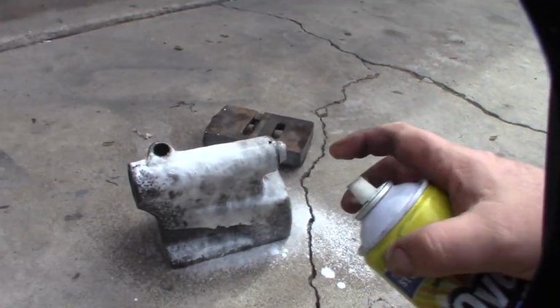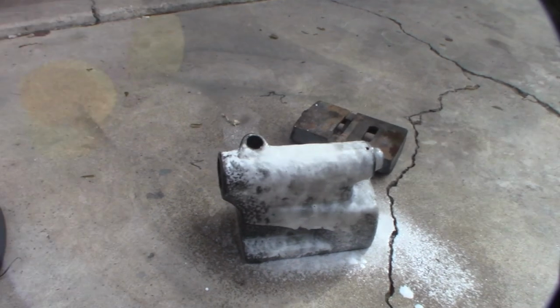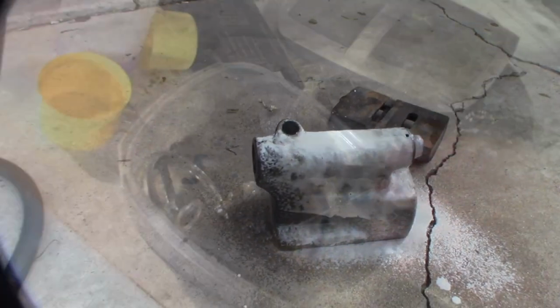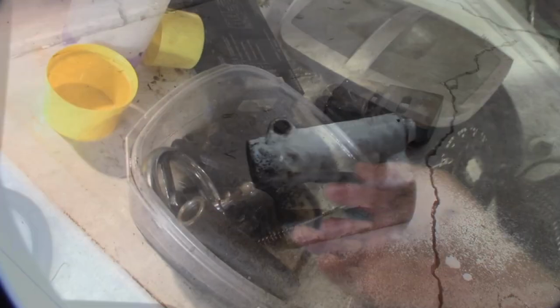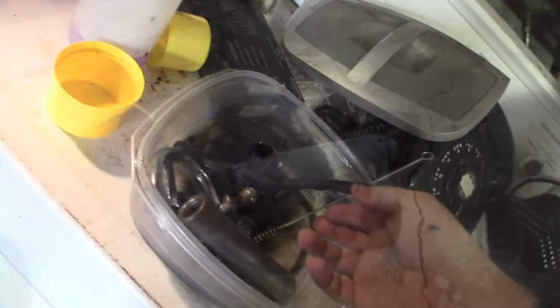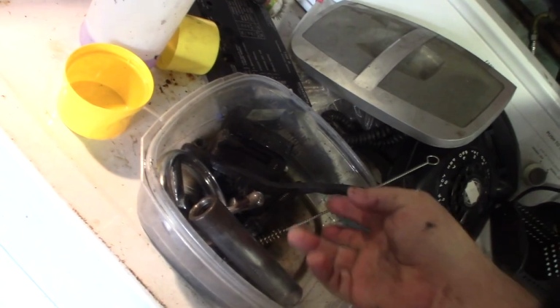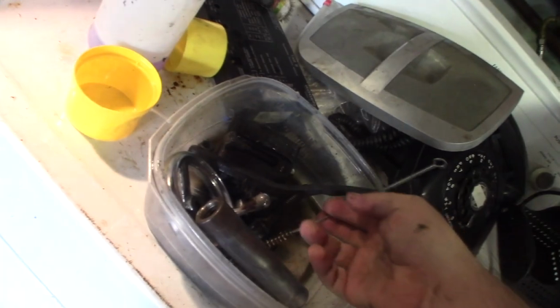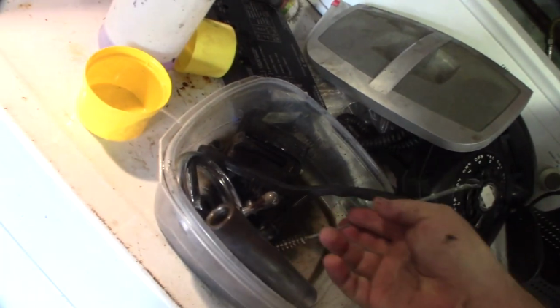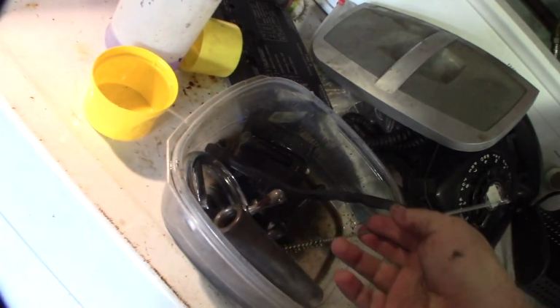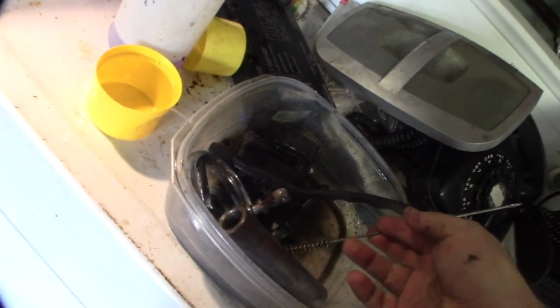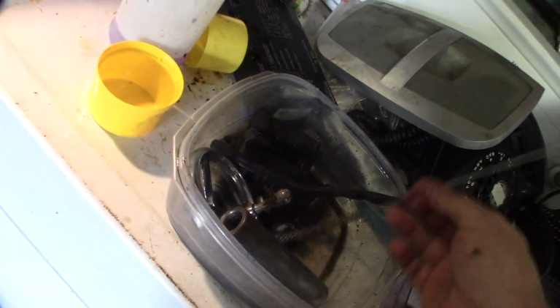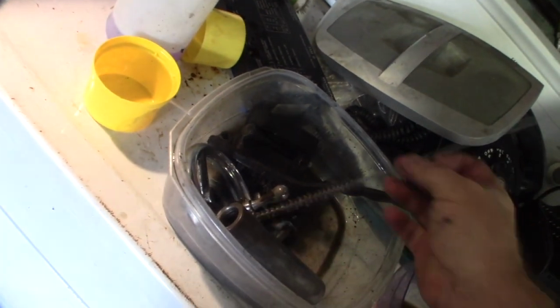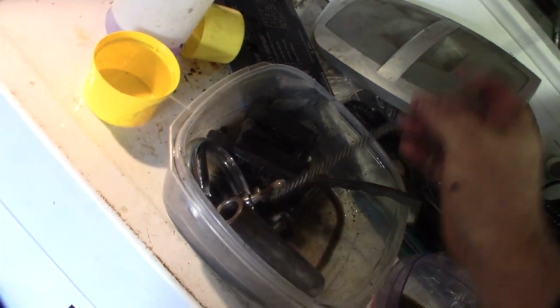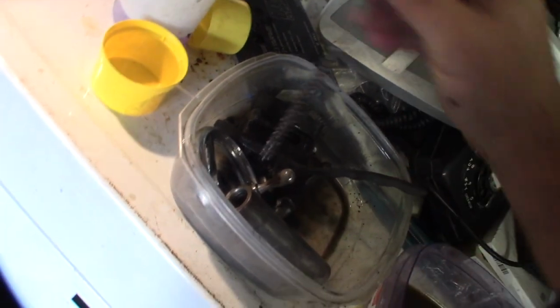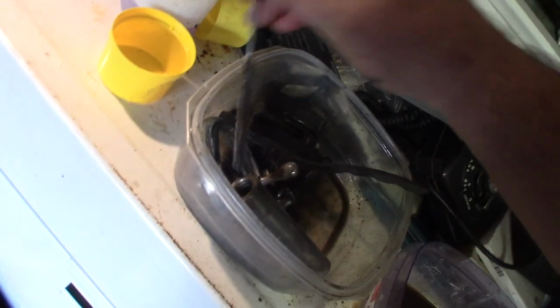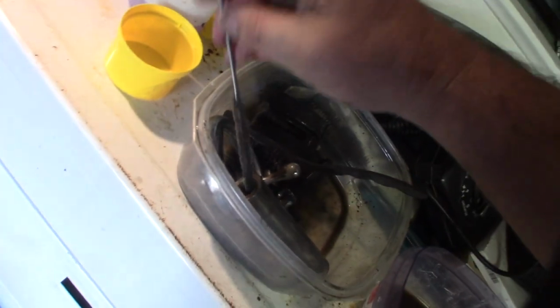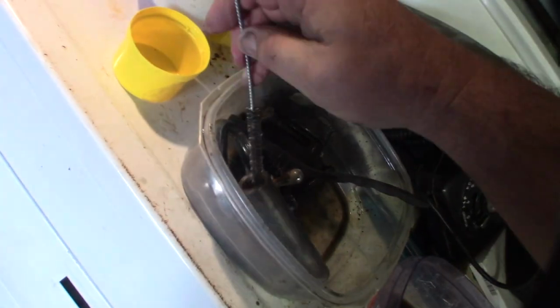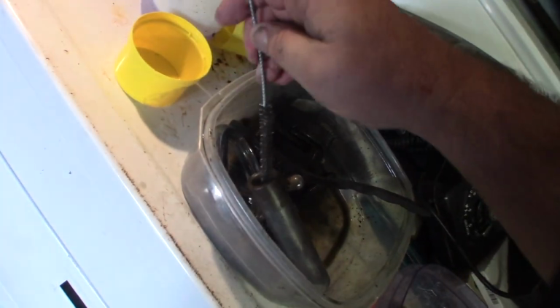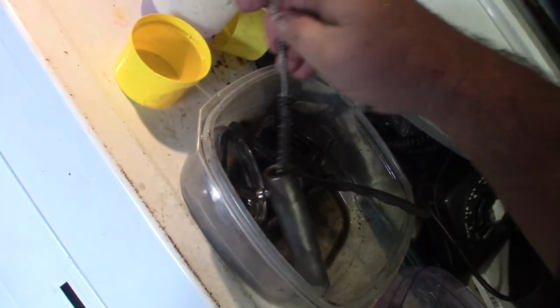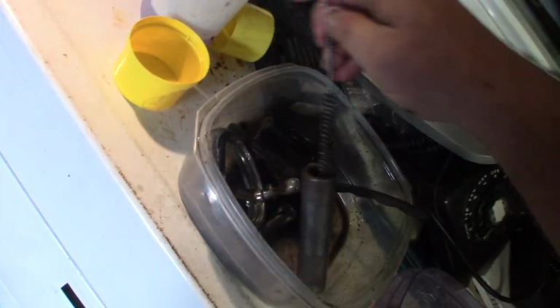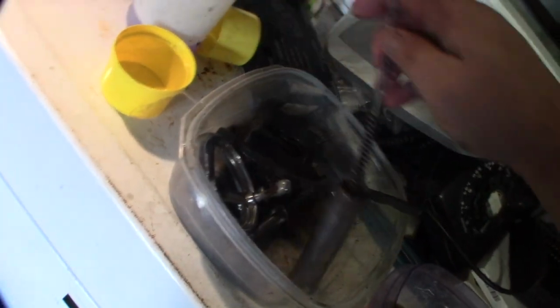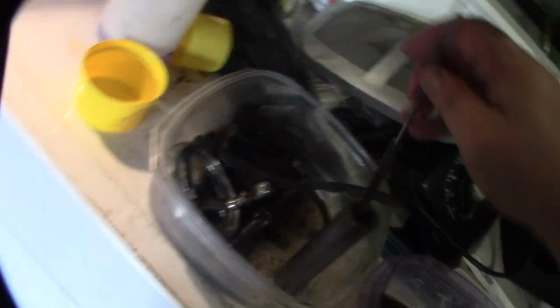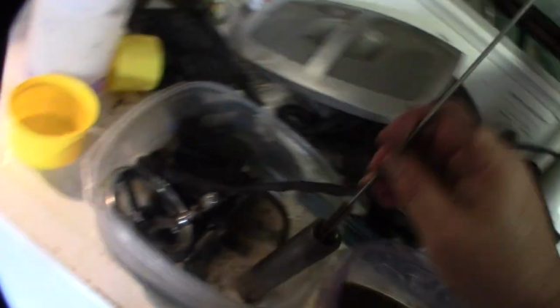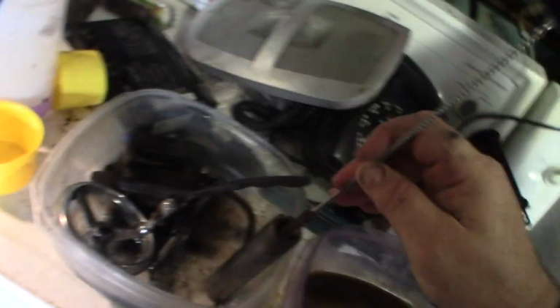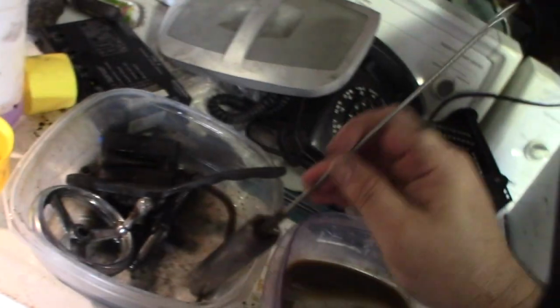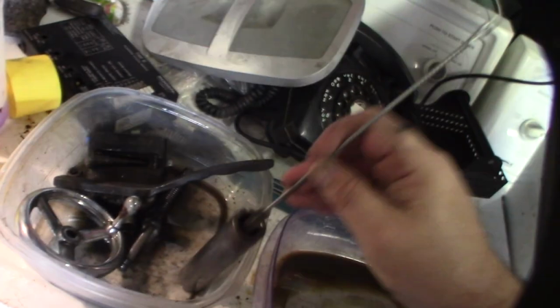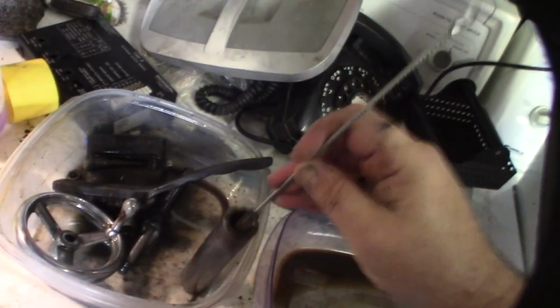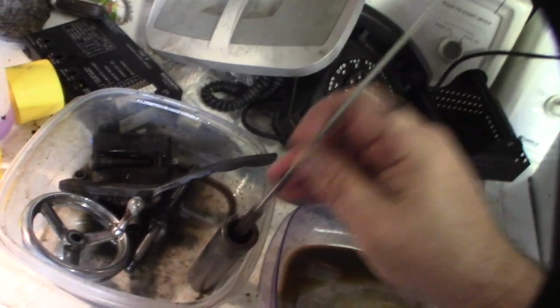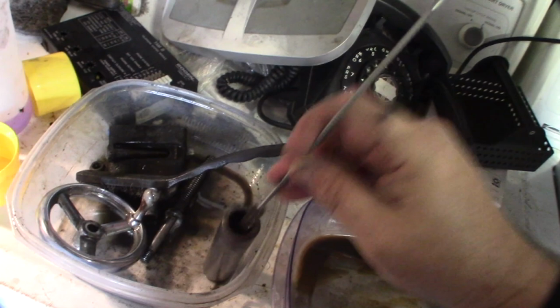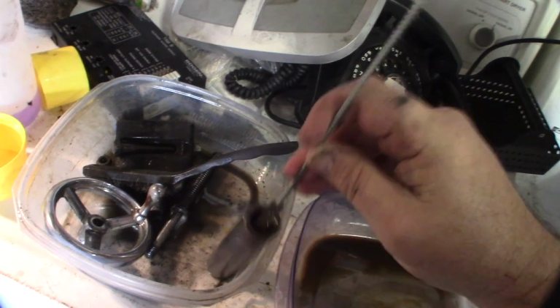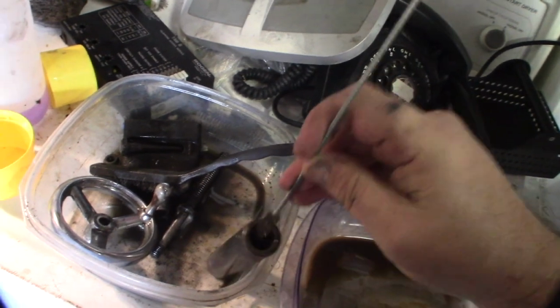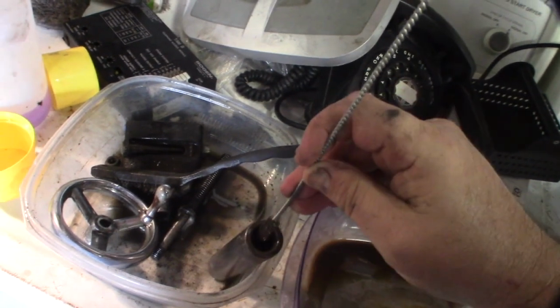Using these little engine oil galley brushes to get into the recessed areas - there's a lot of oil down in there.